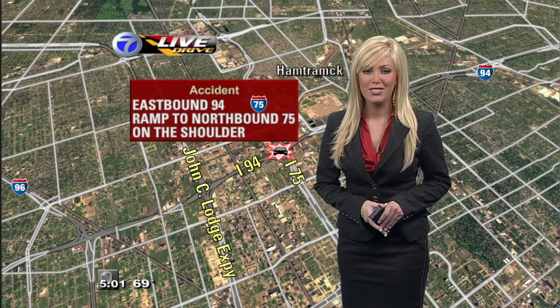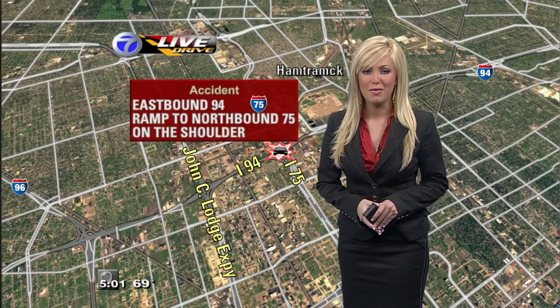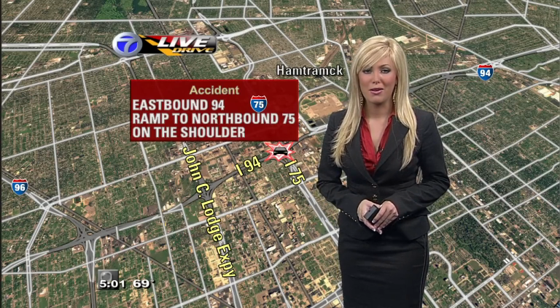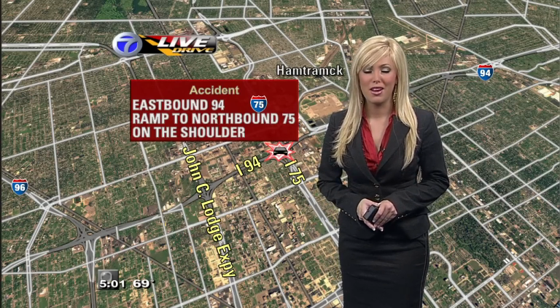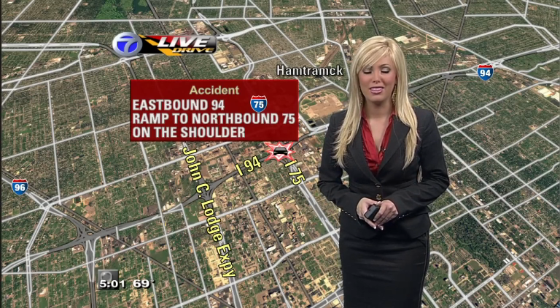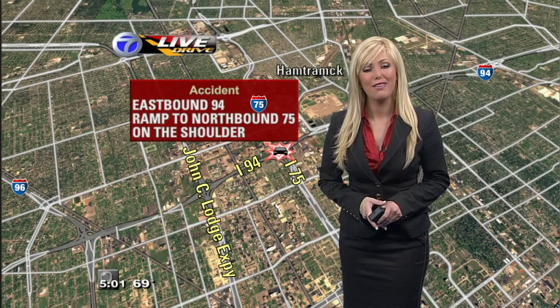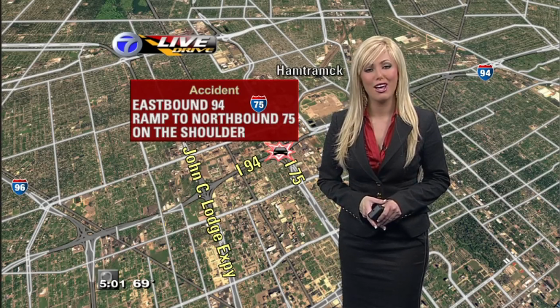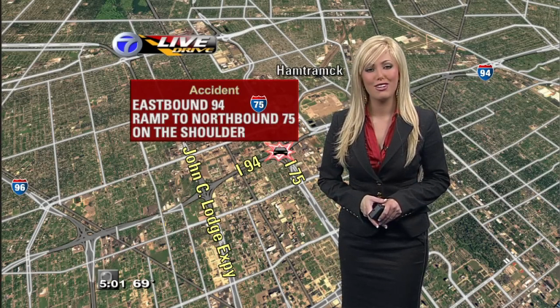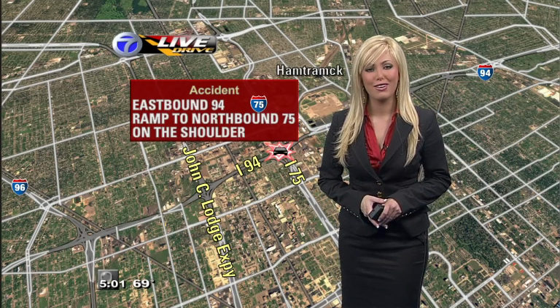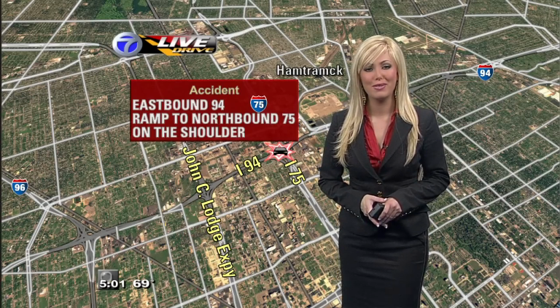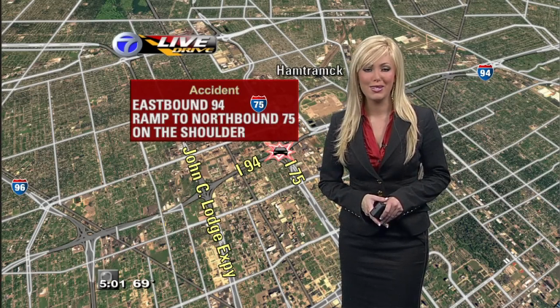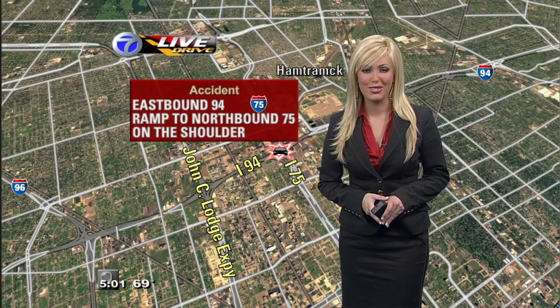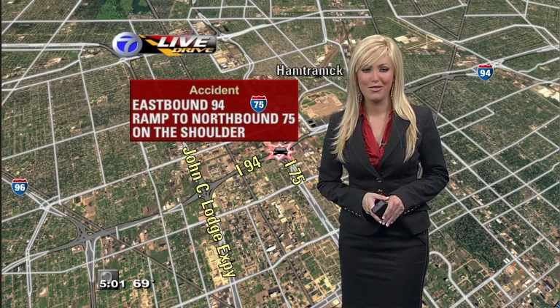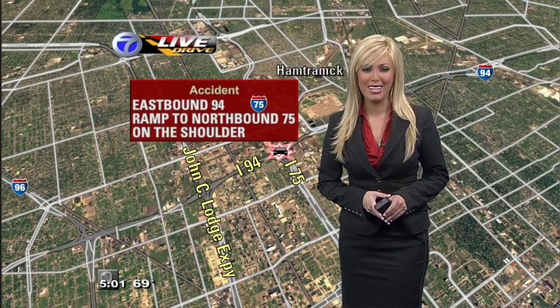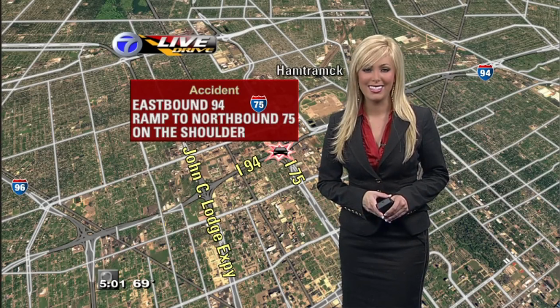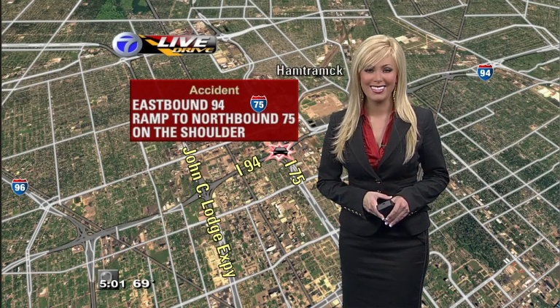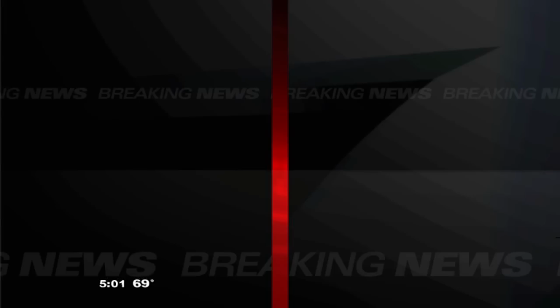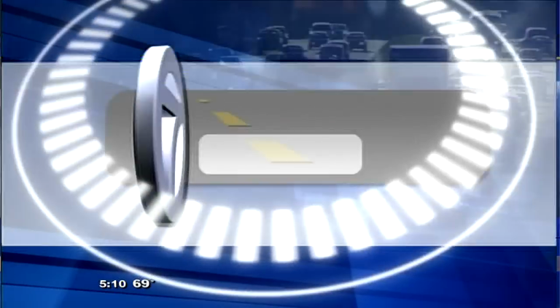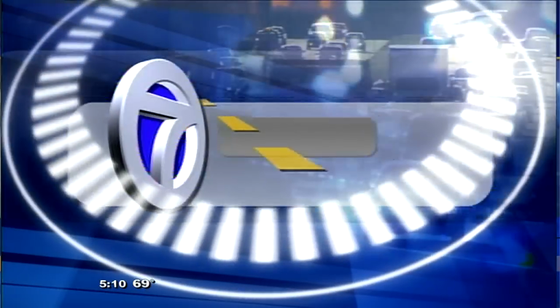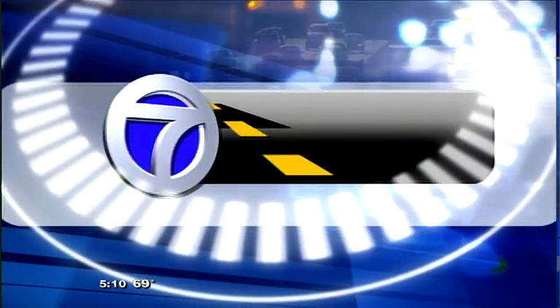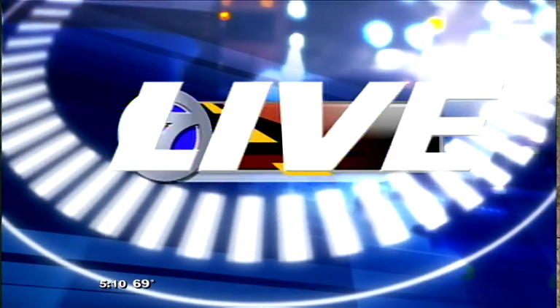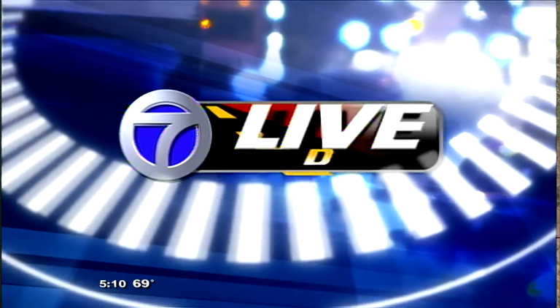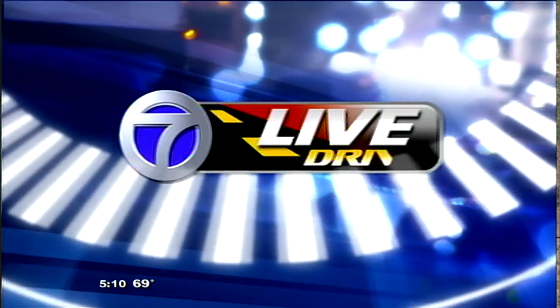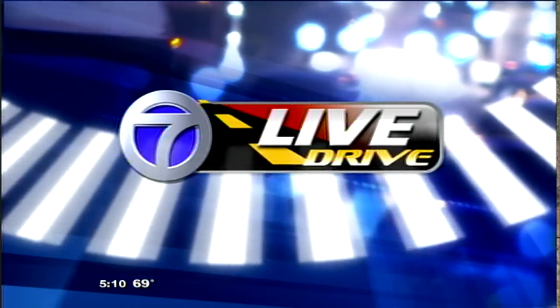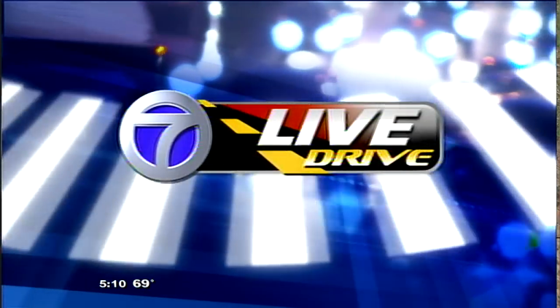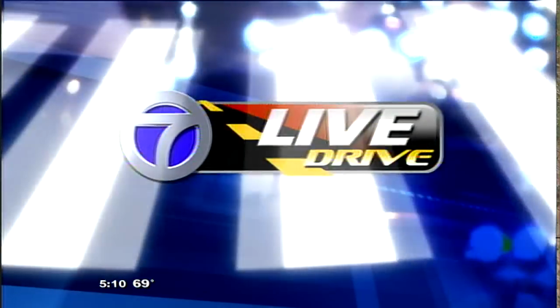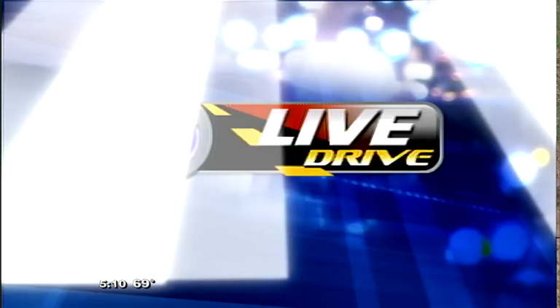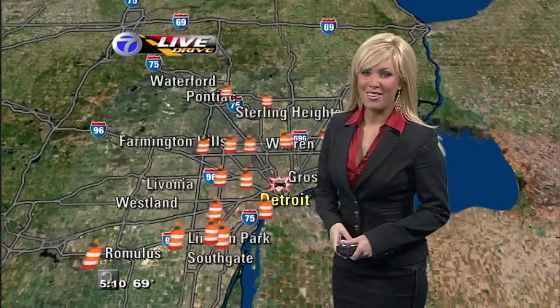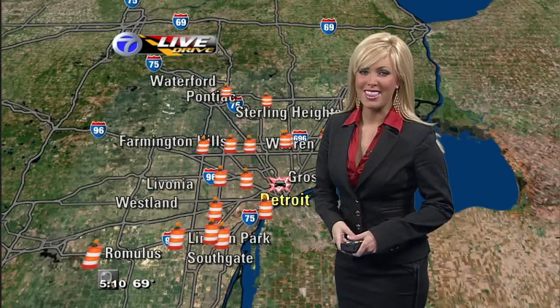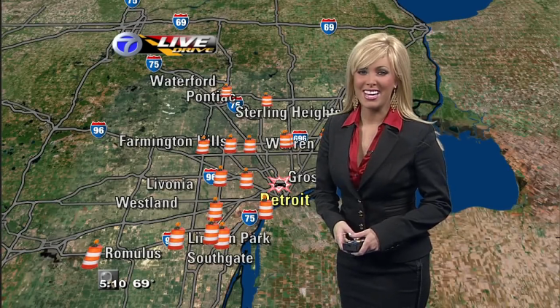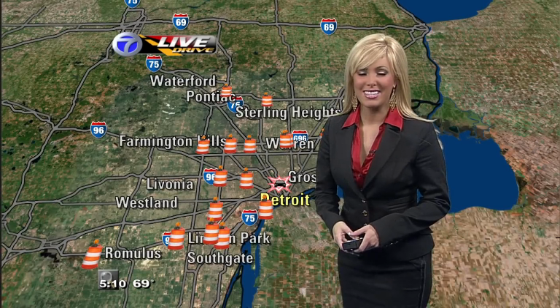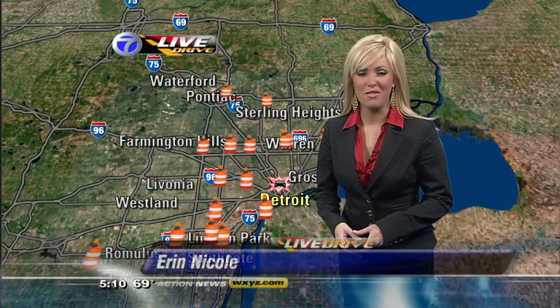I'll see you back with another live drive traffic update in just a few minutes. Alright, thanks Dave.